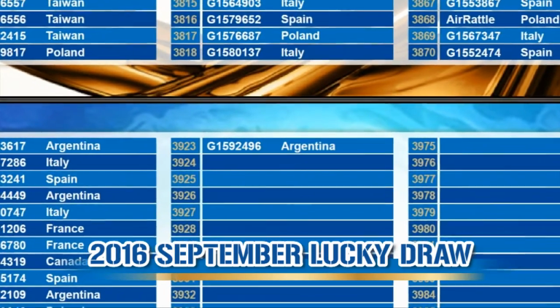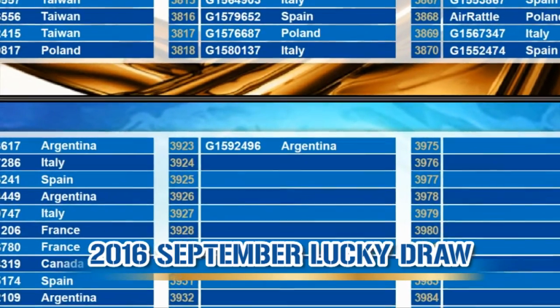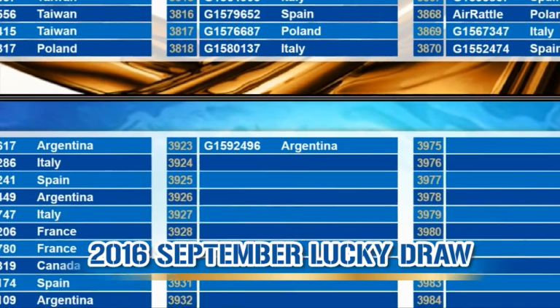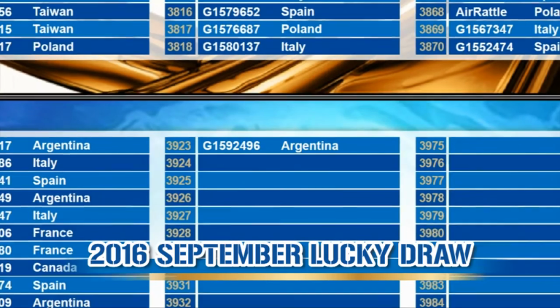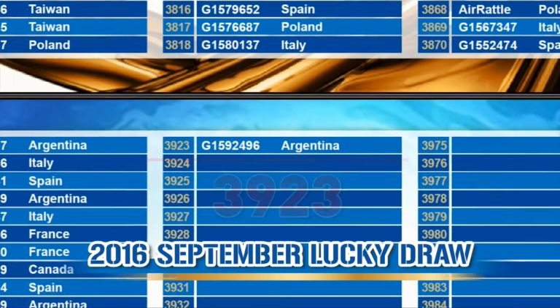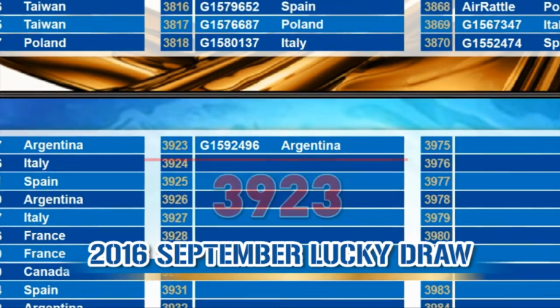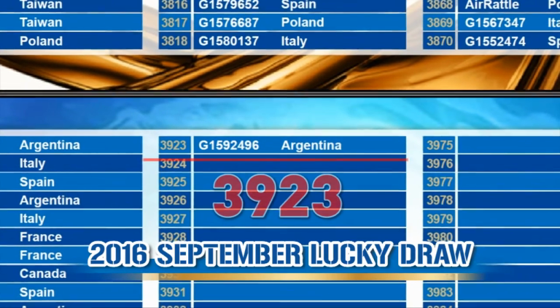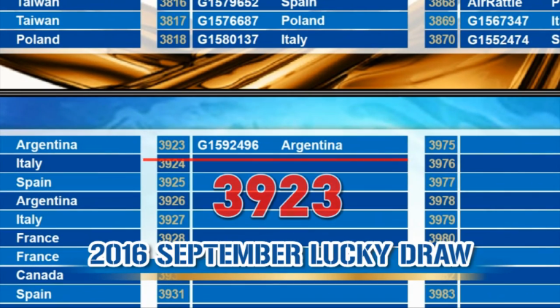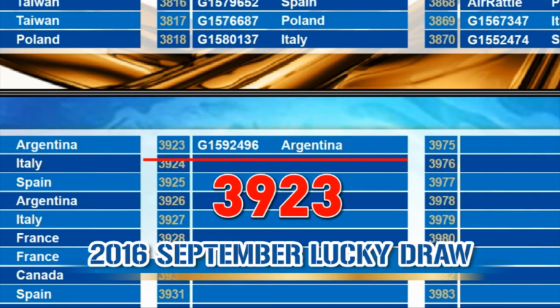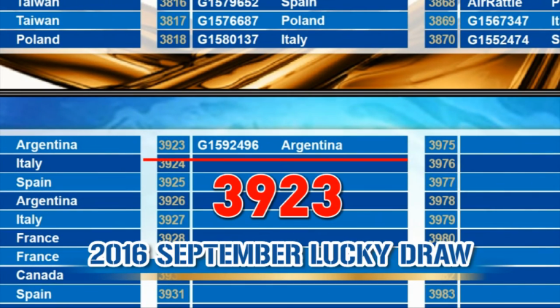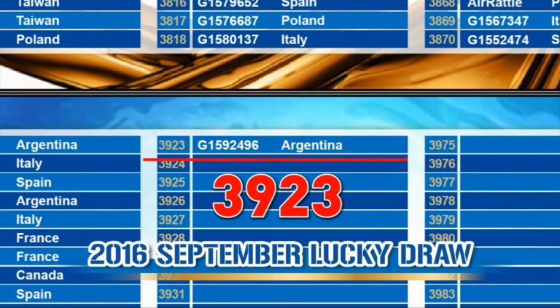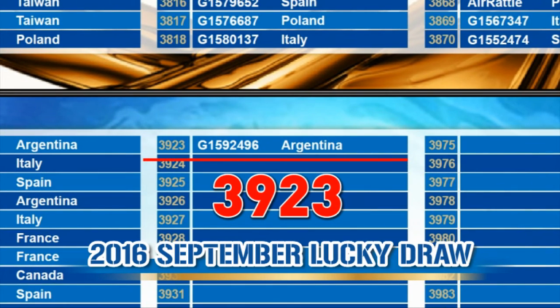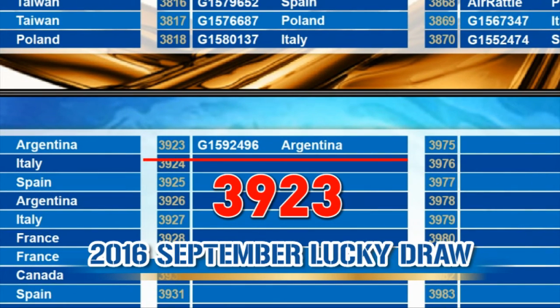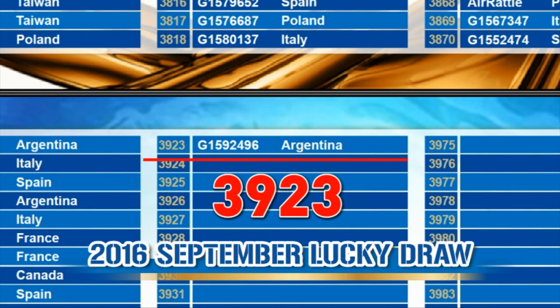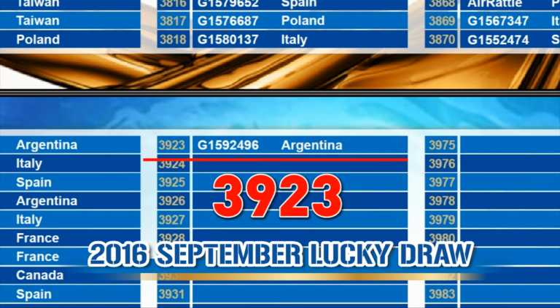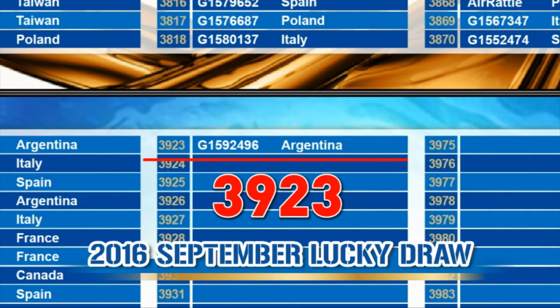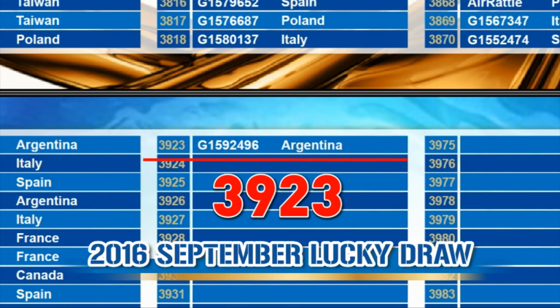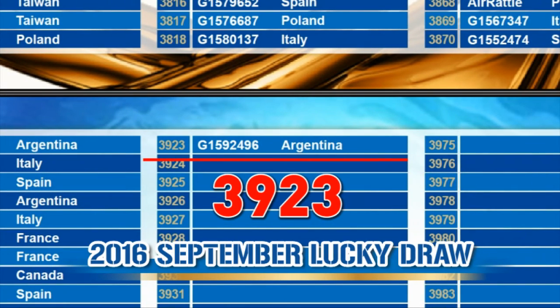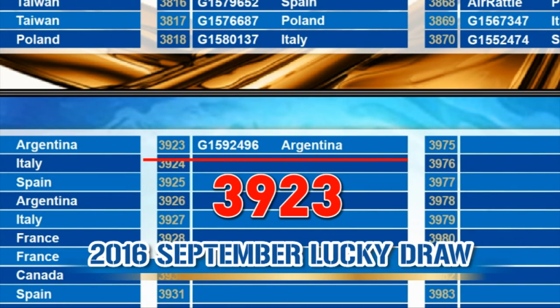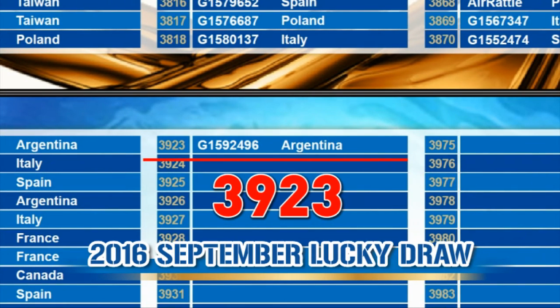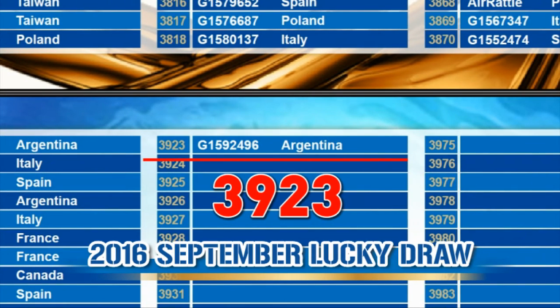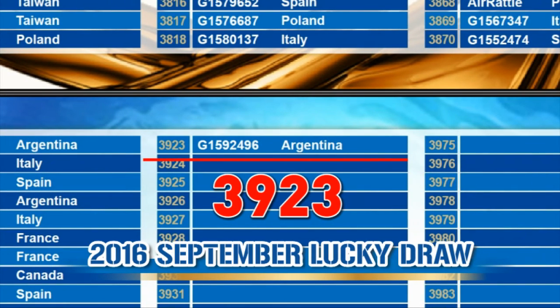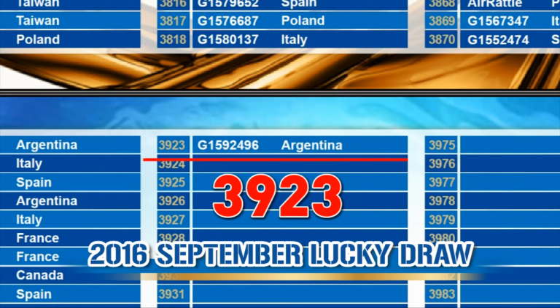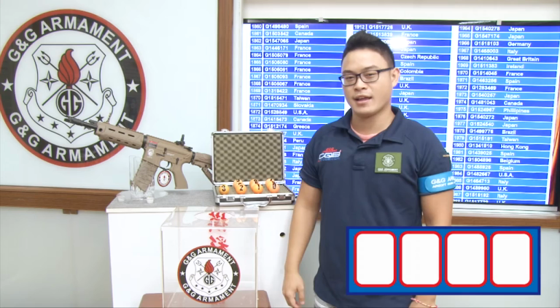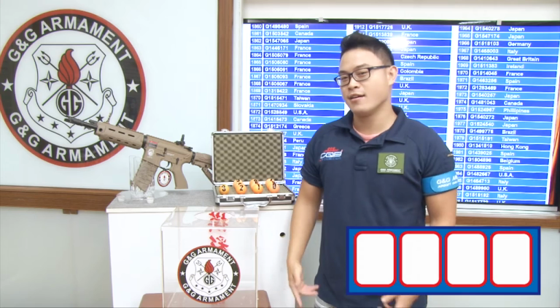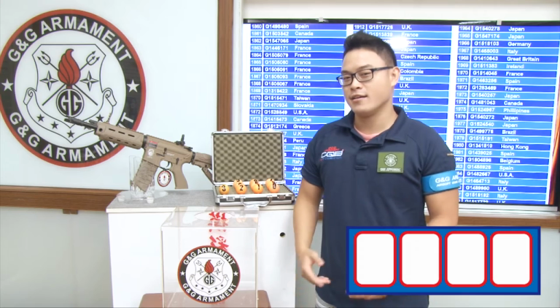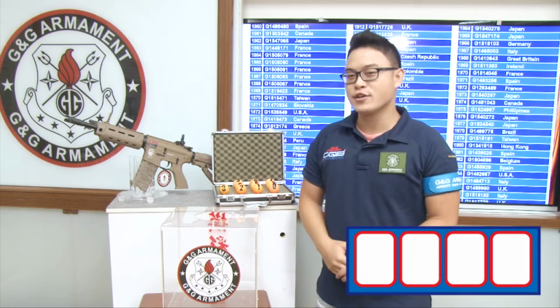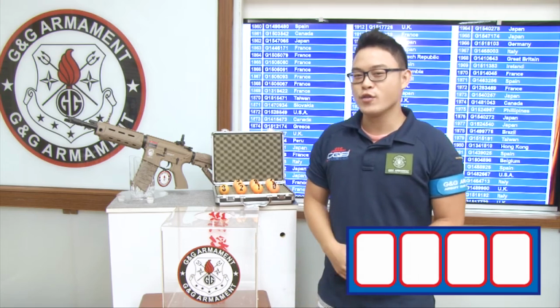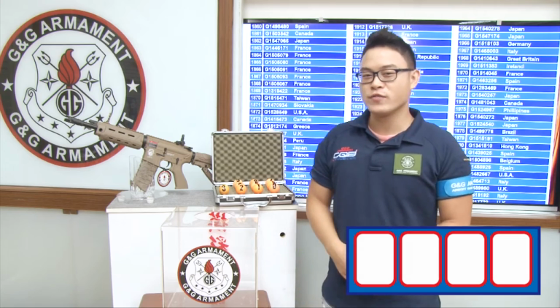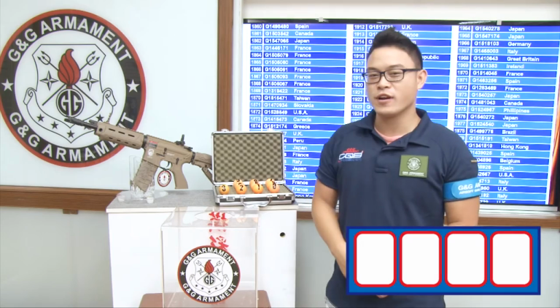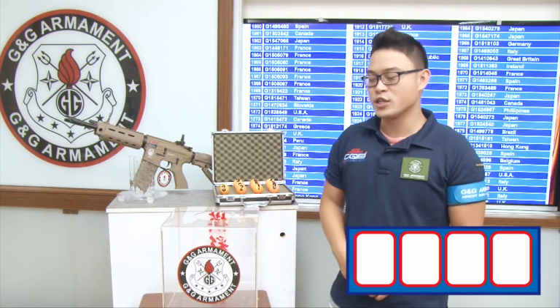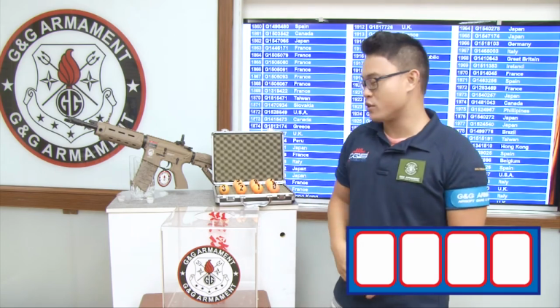For September, we have a total of 3,923 entries. Let's go ahead with the Lucky Draw.